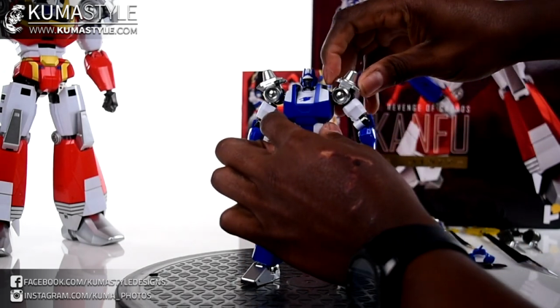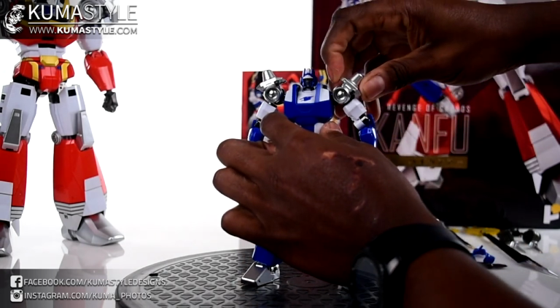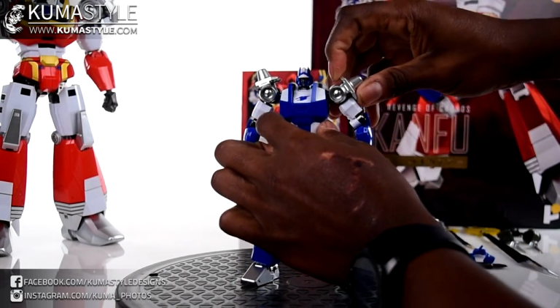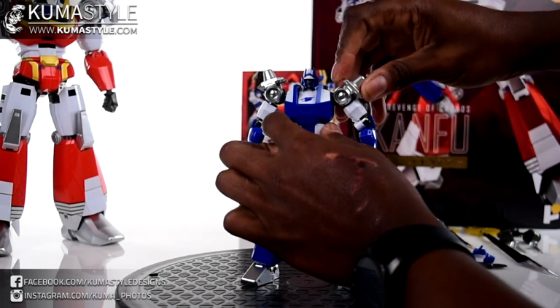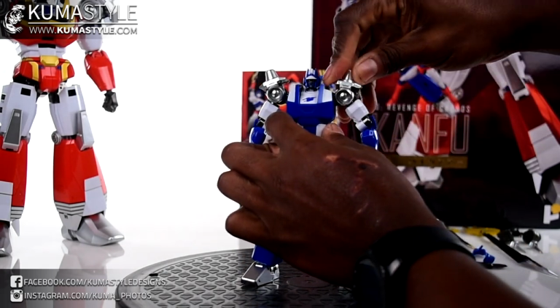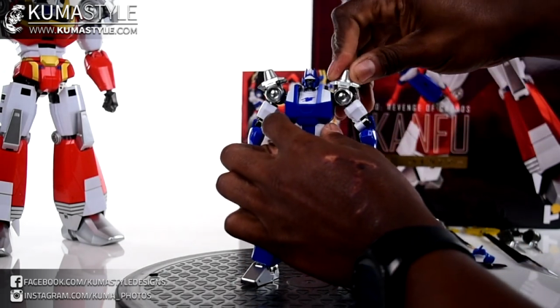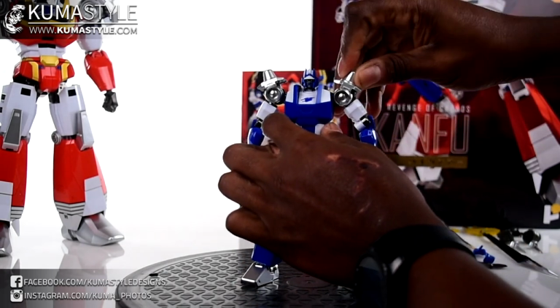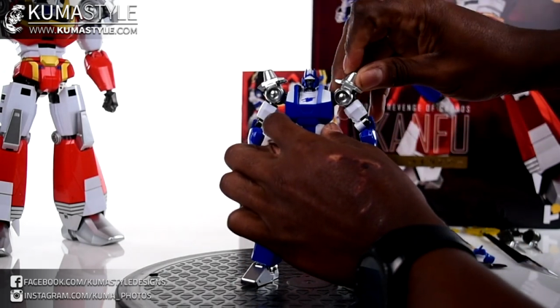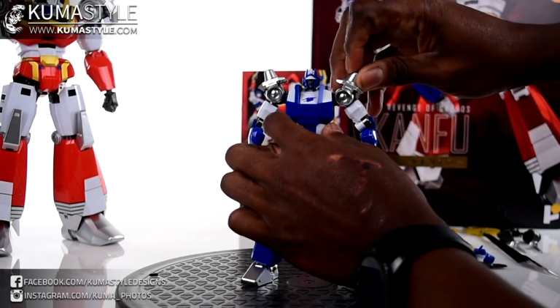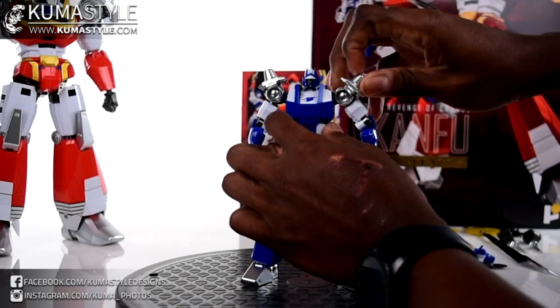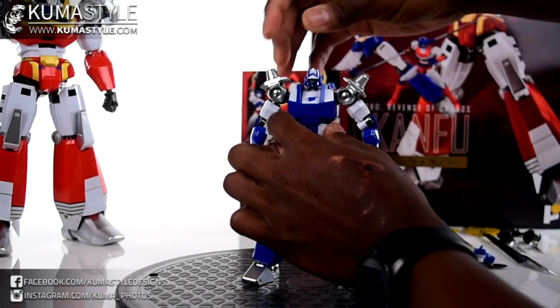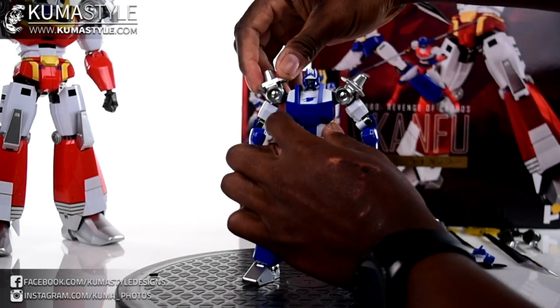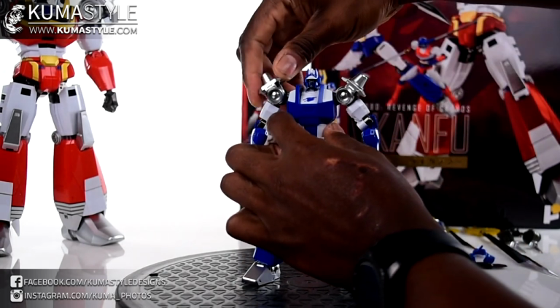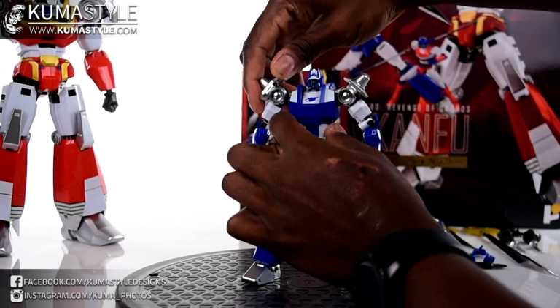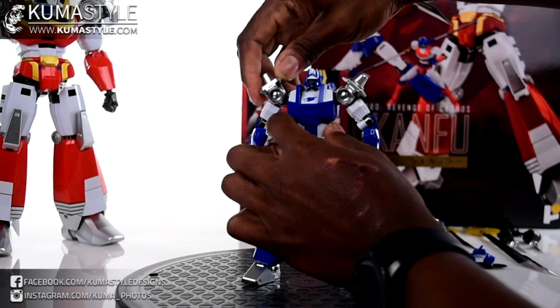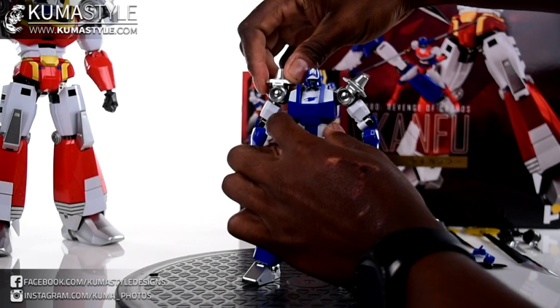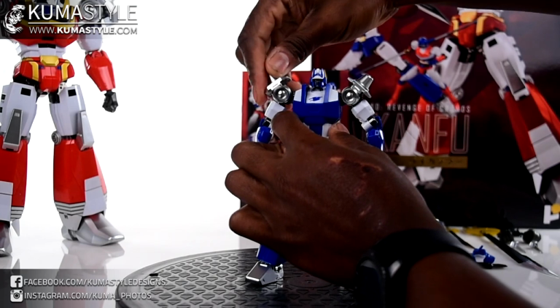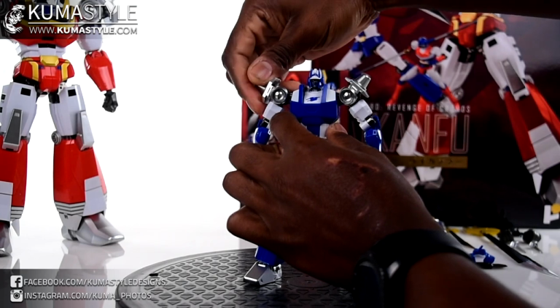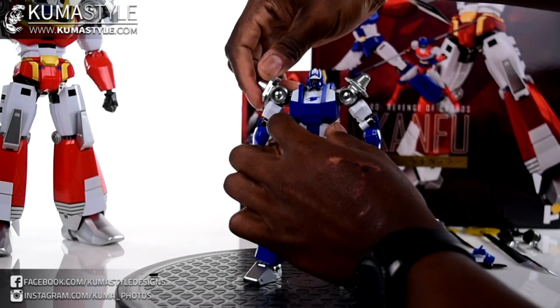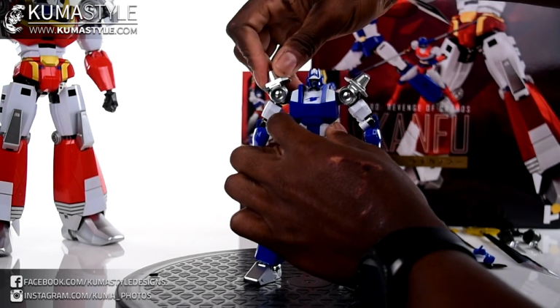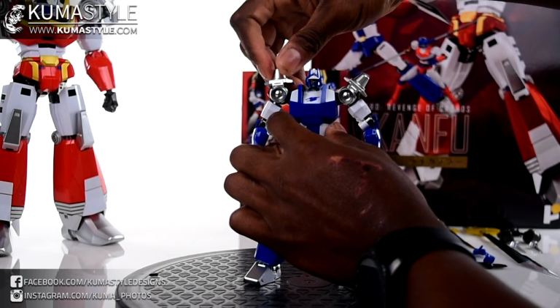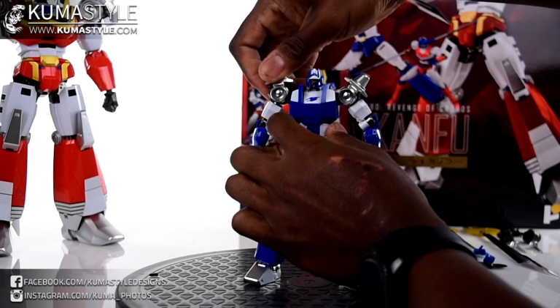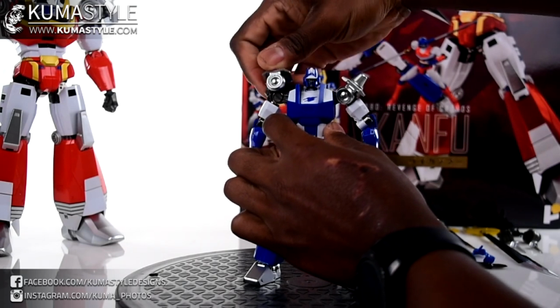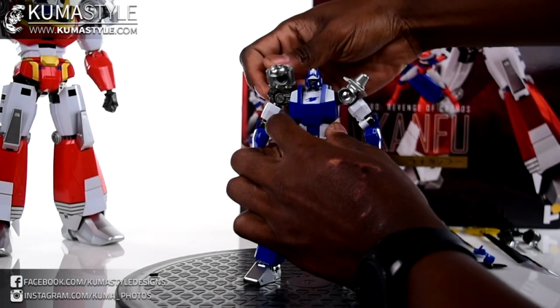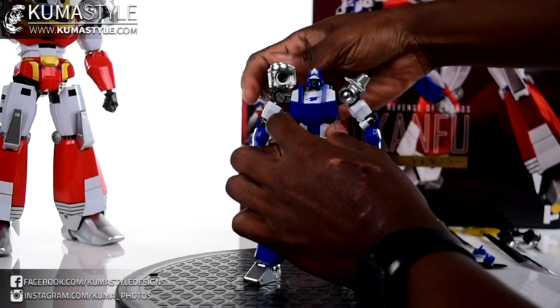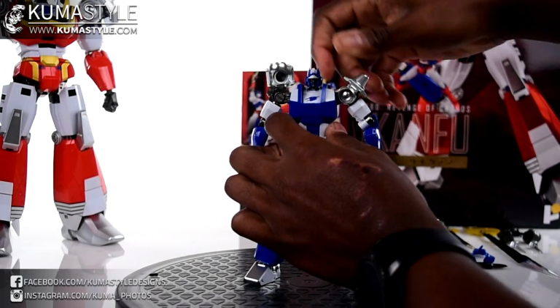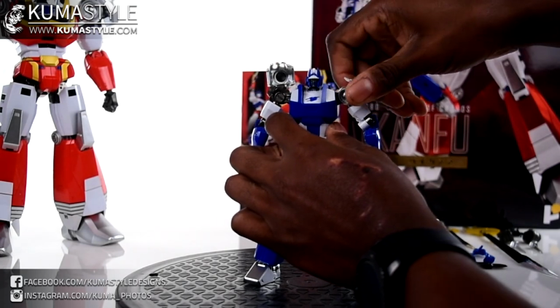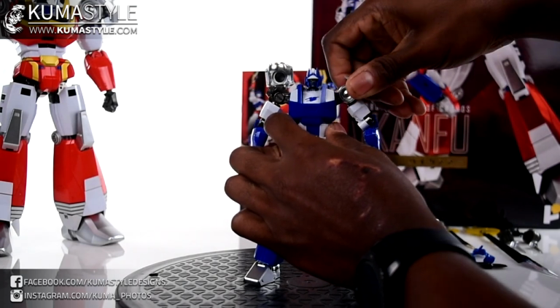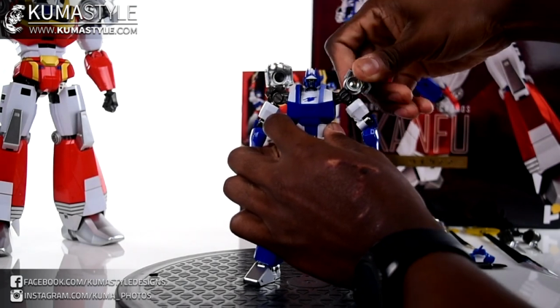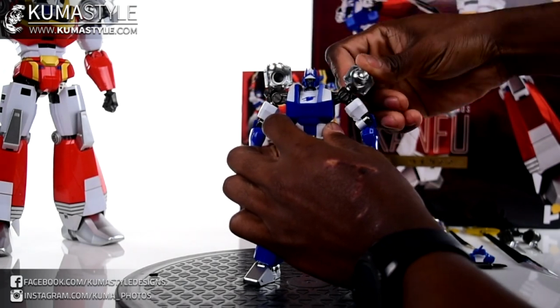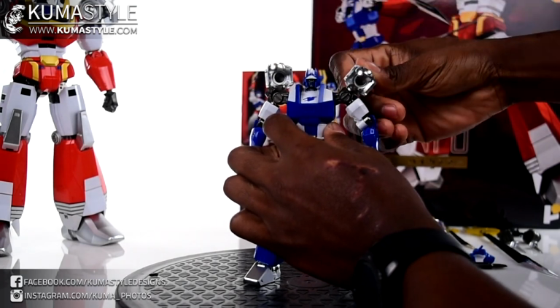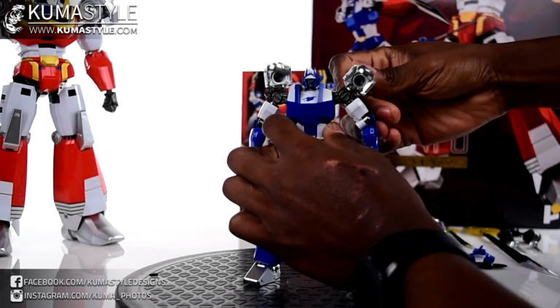These shoulder pieces can go in and out and they can flip.